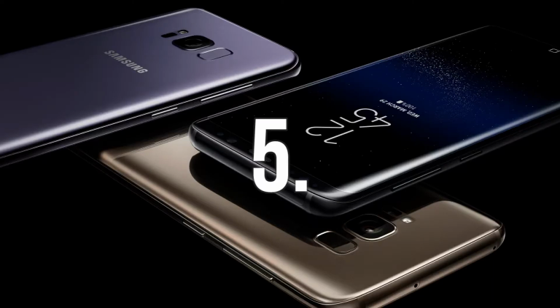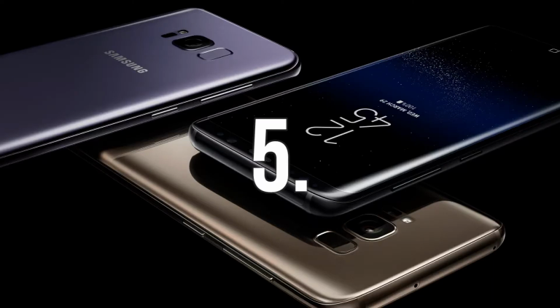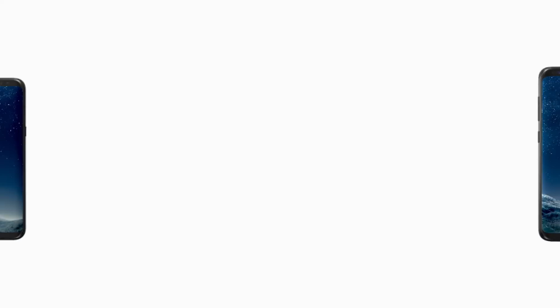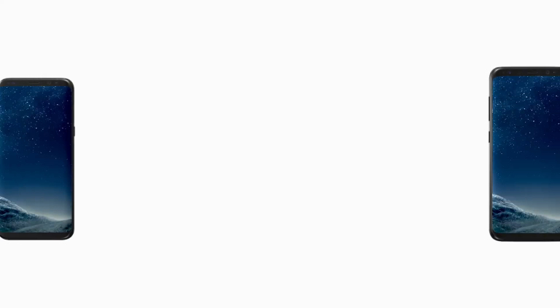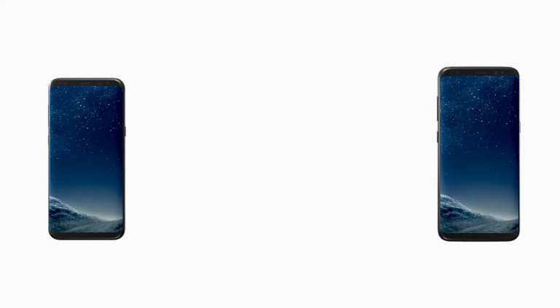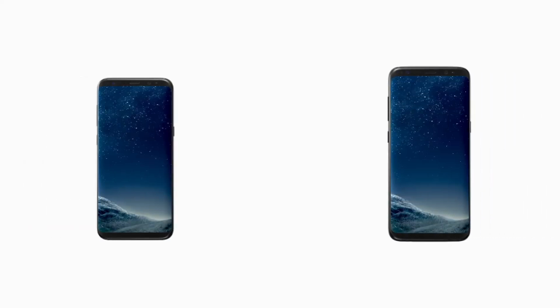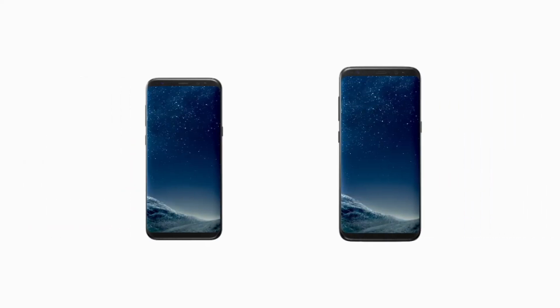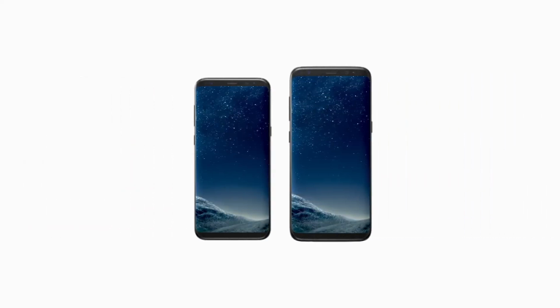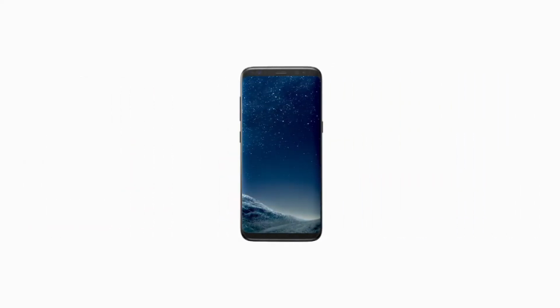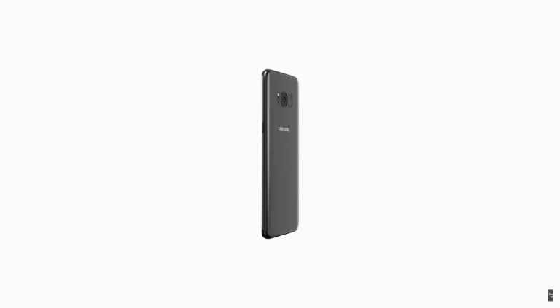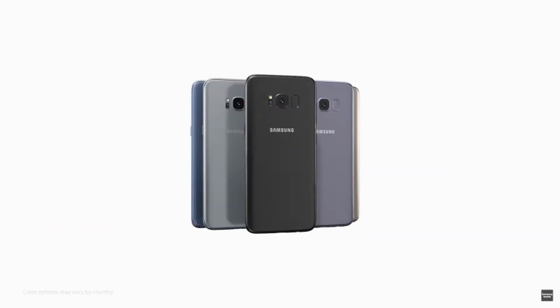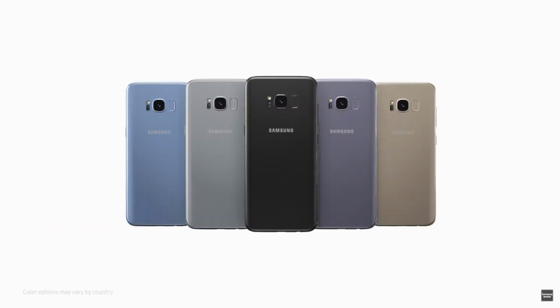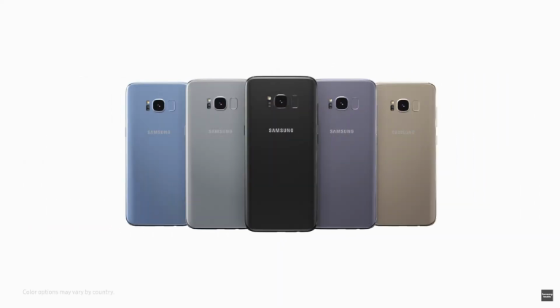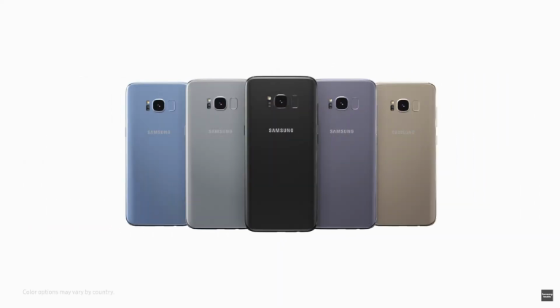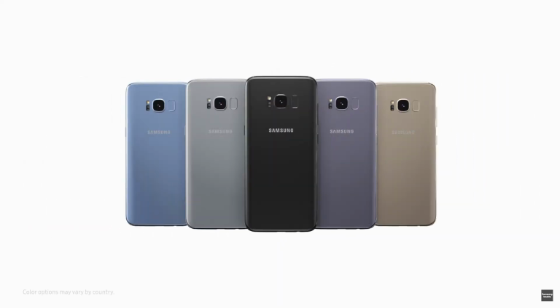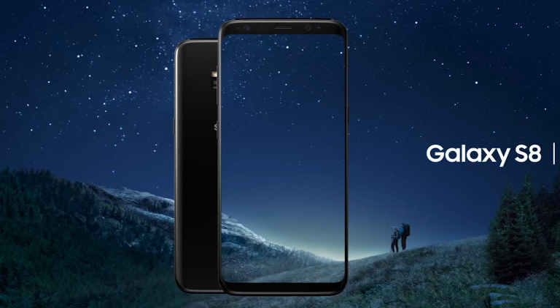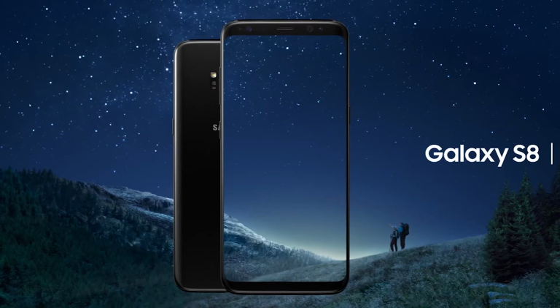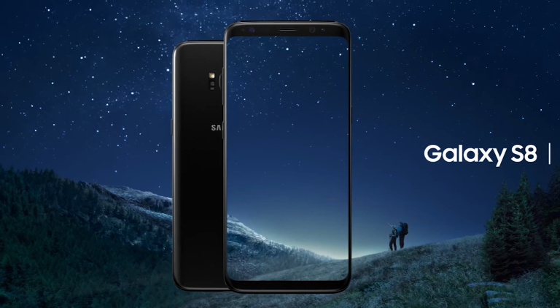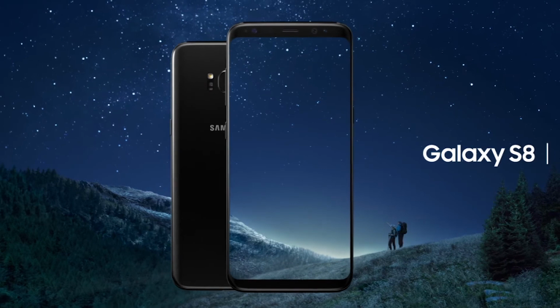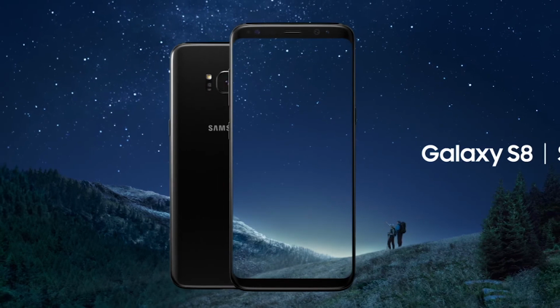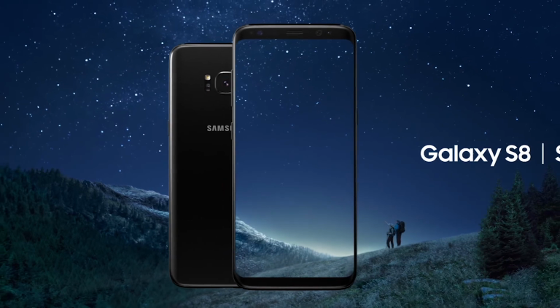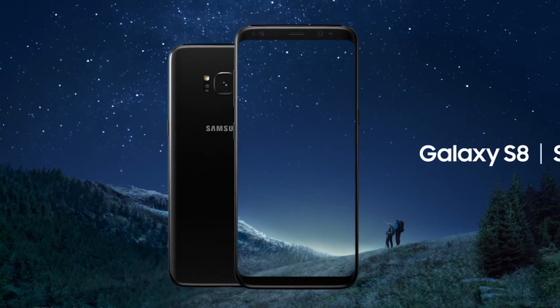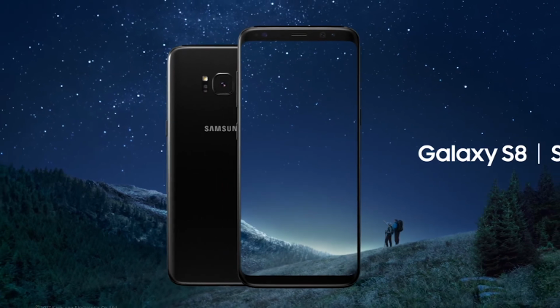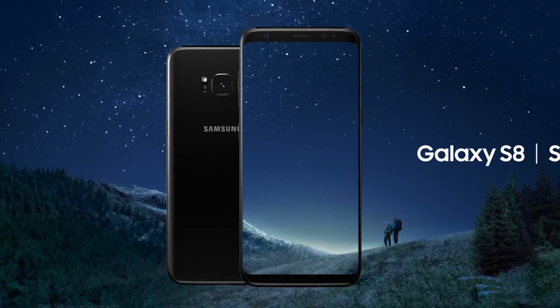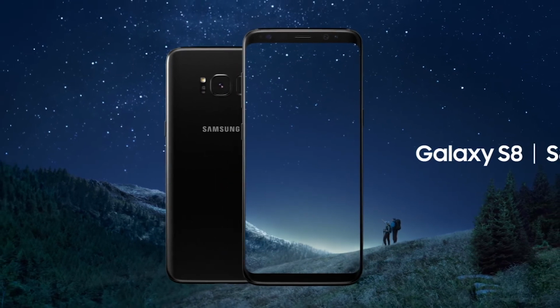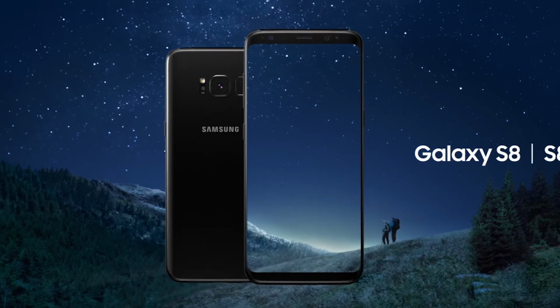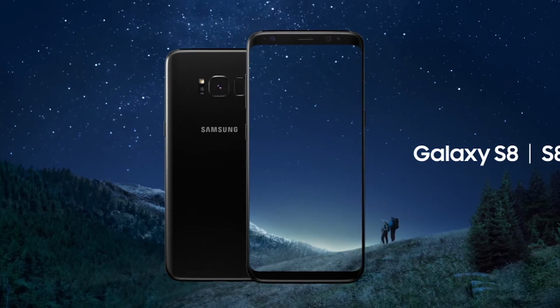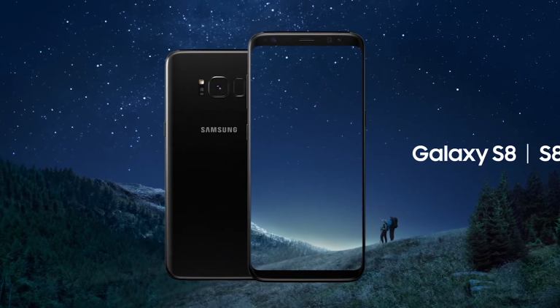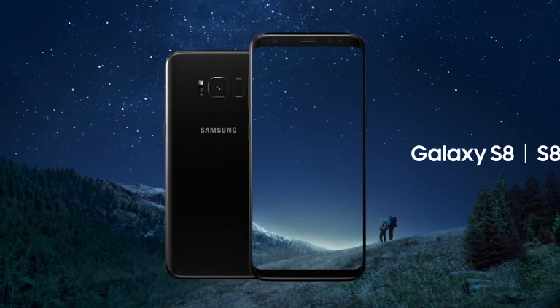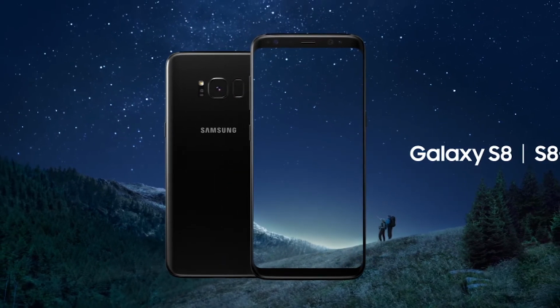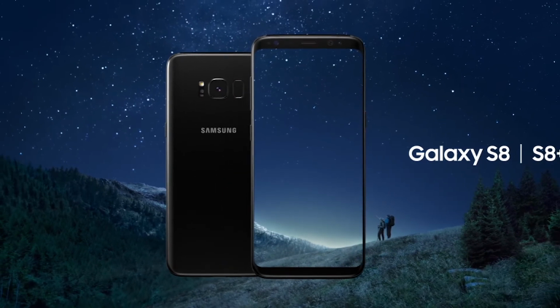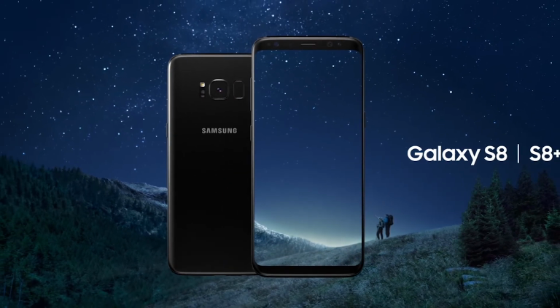The S8 is also the first smartphone with Bluetooth 5. You can find out all about the benefits of Bluetooth 5 though in a previous video I've posted.